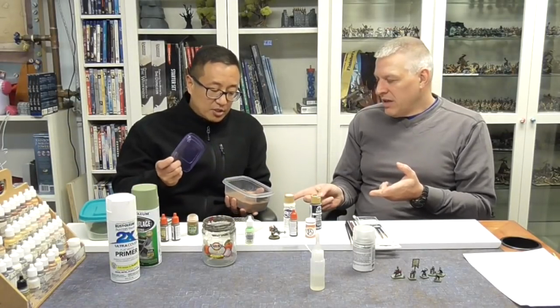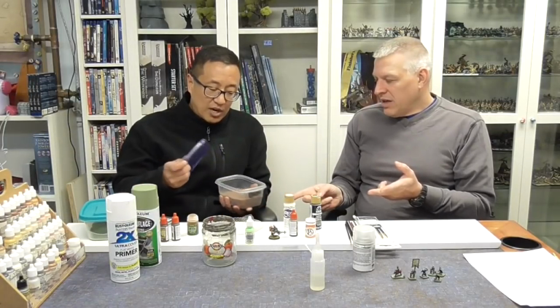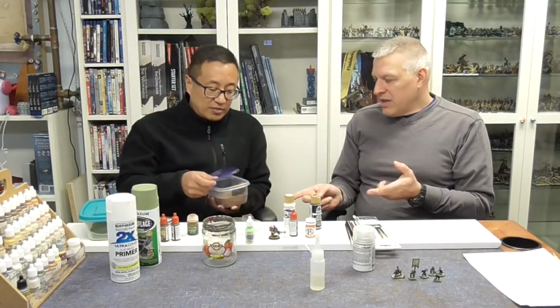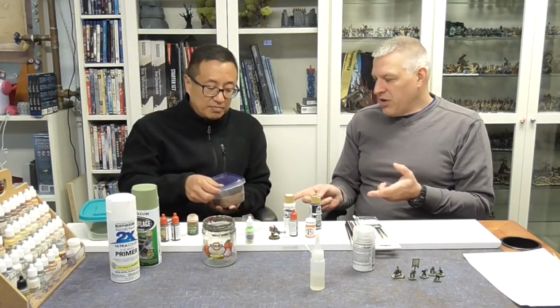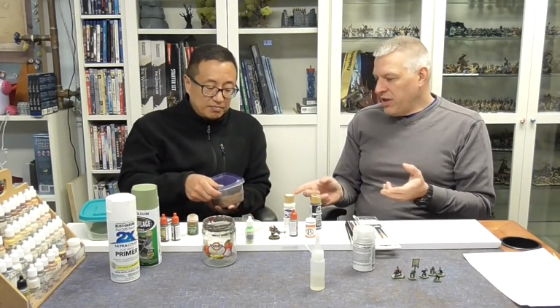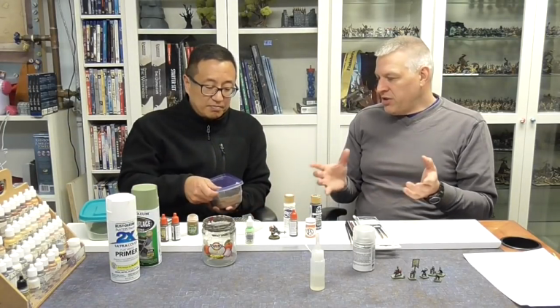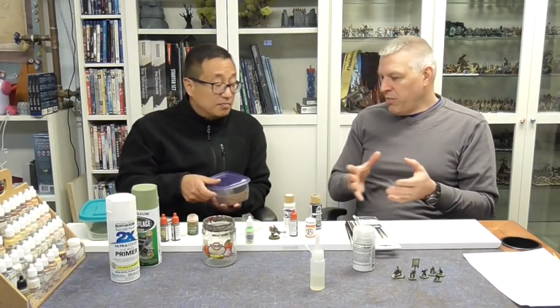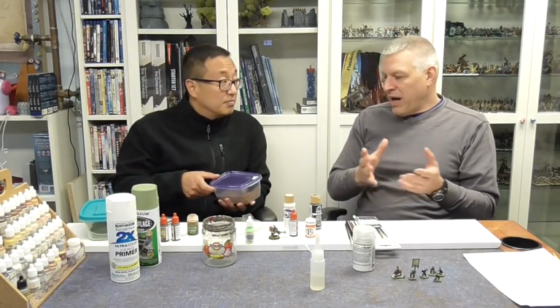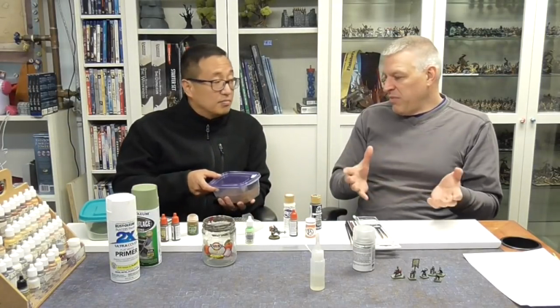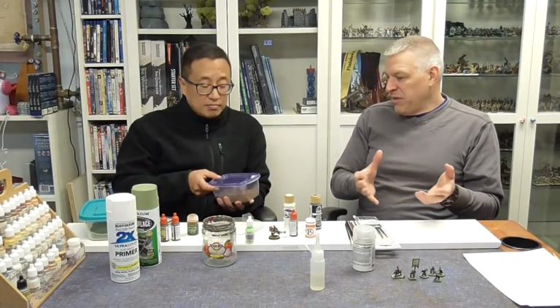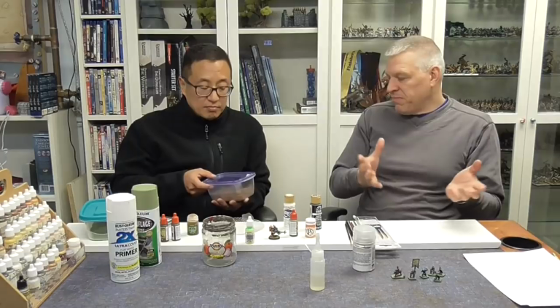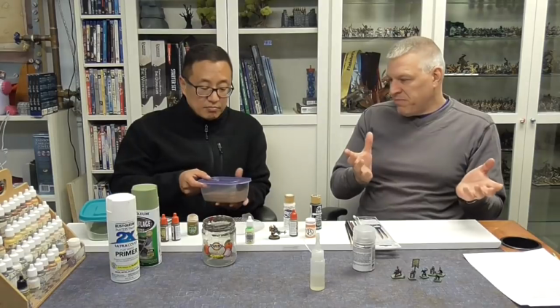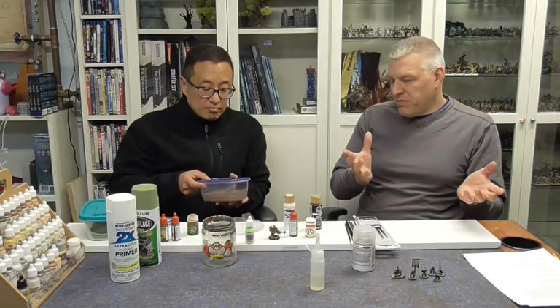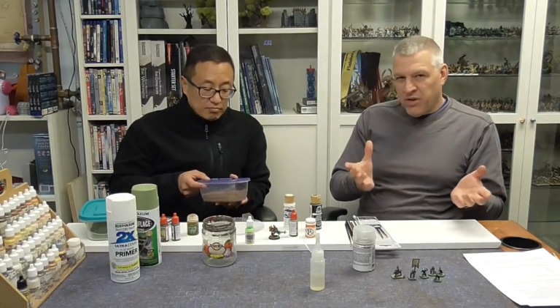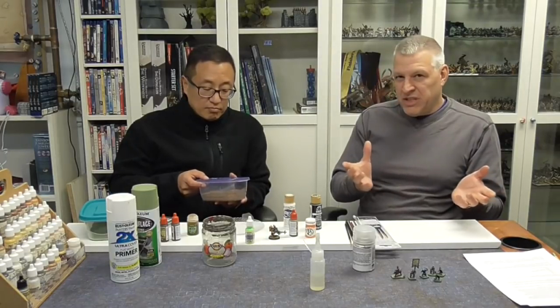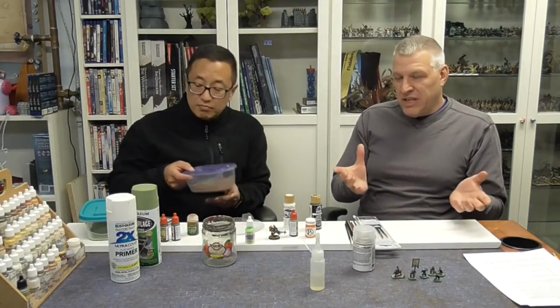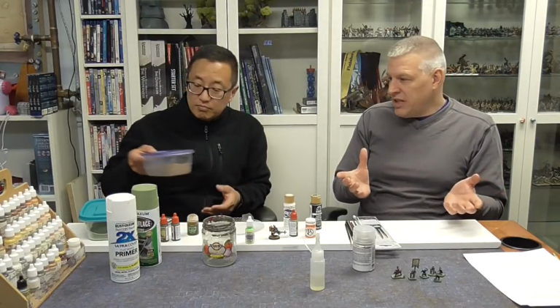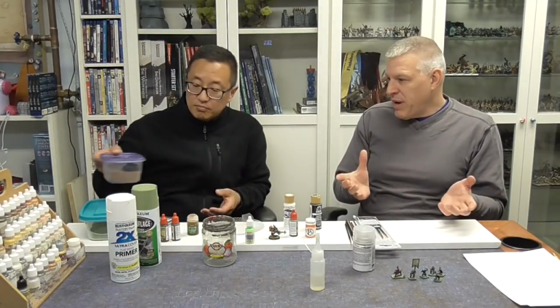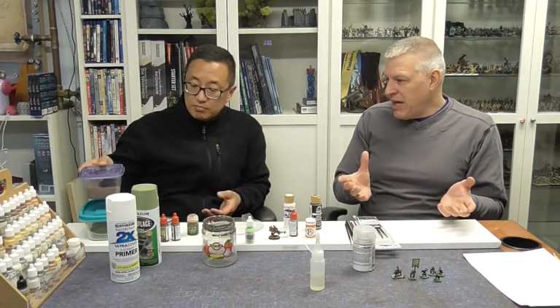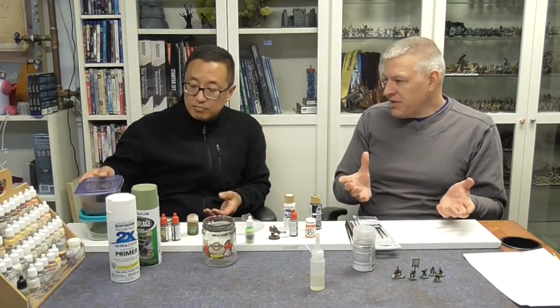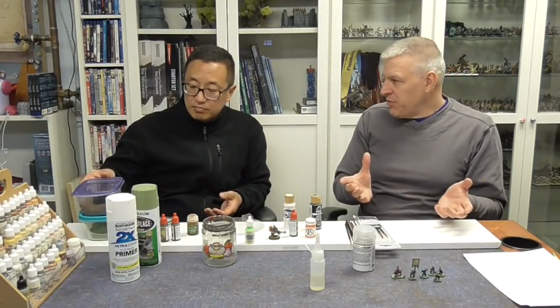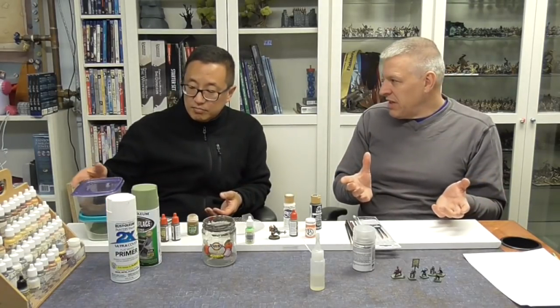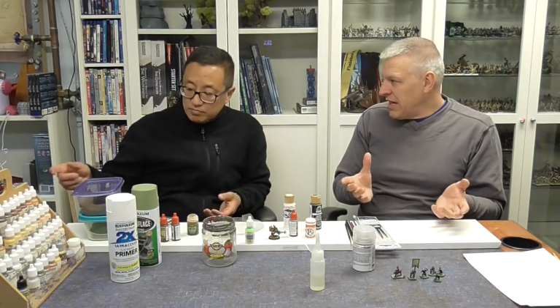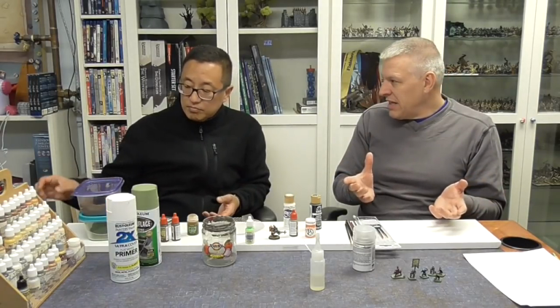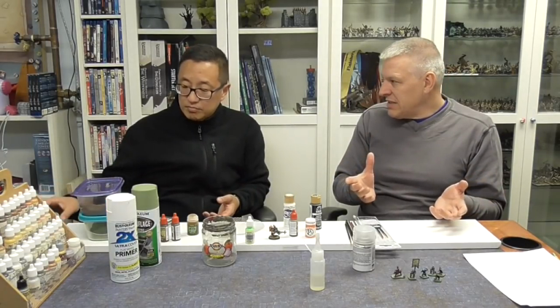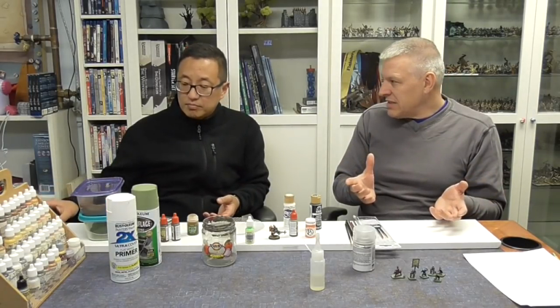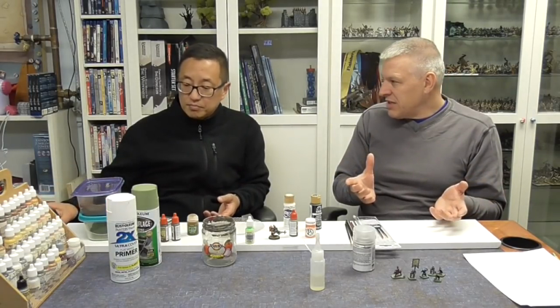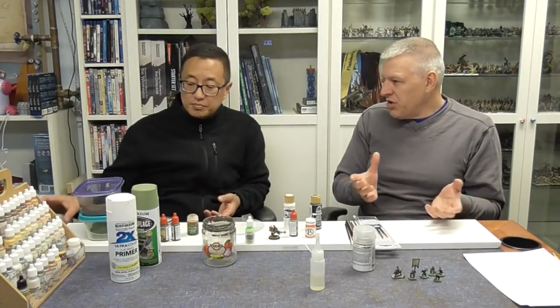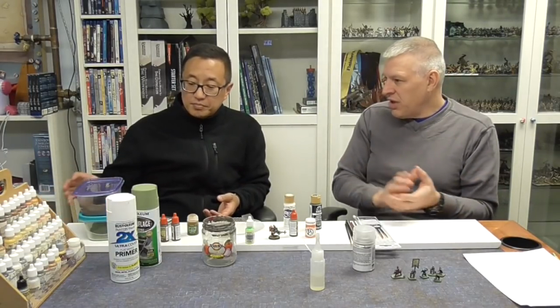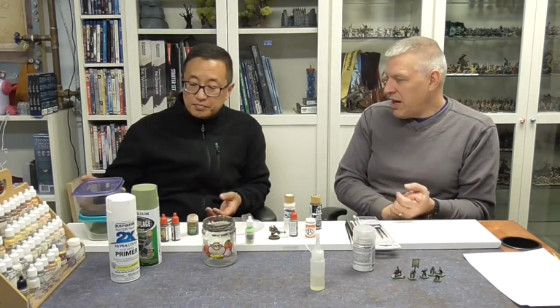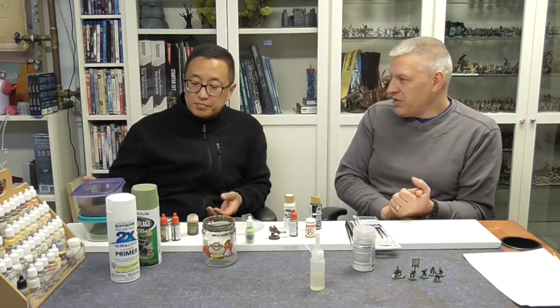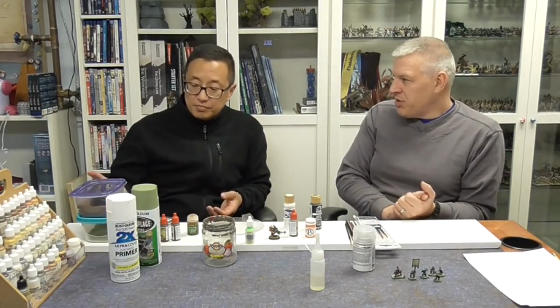Just gravel. You can buy these in 16-ounce bags or something like that at your local hobby store.